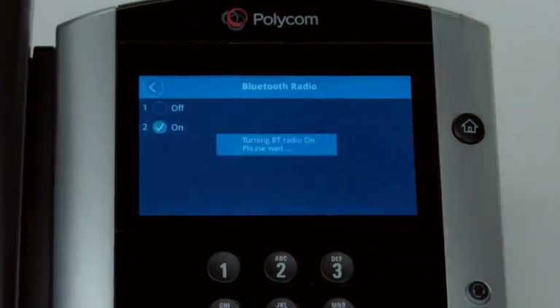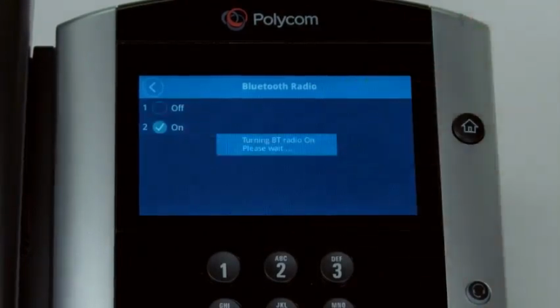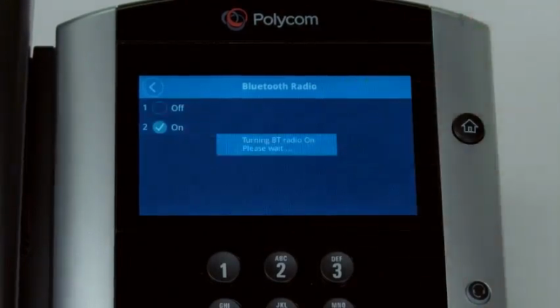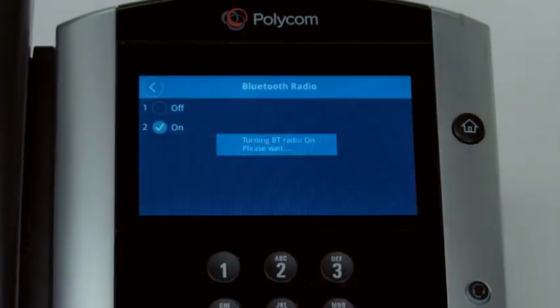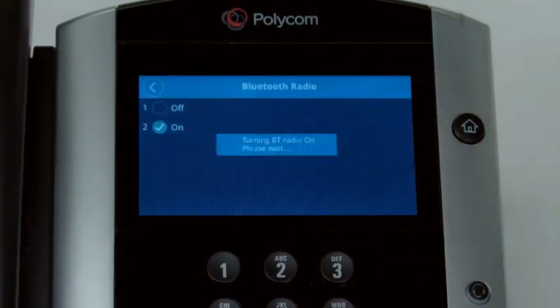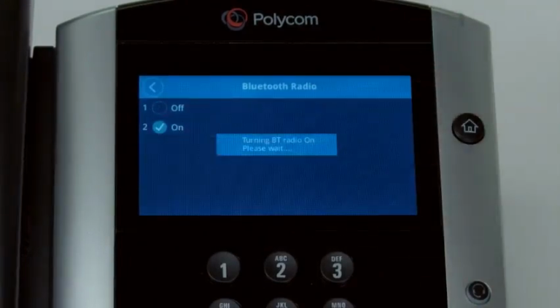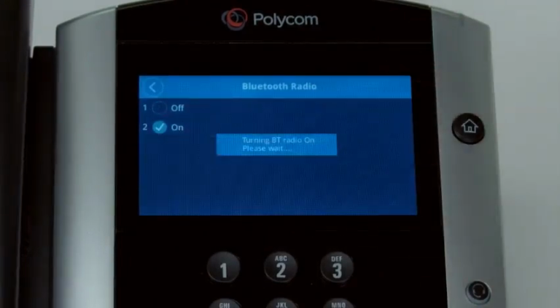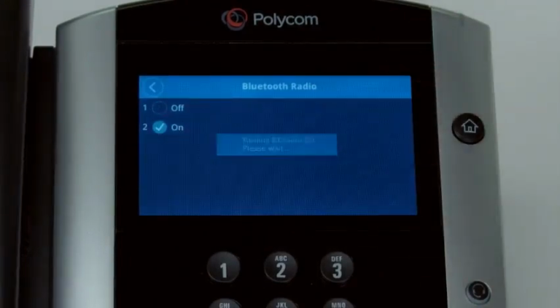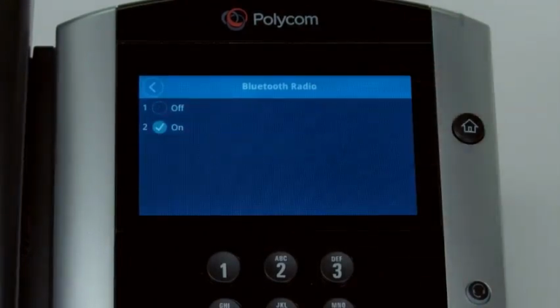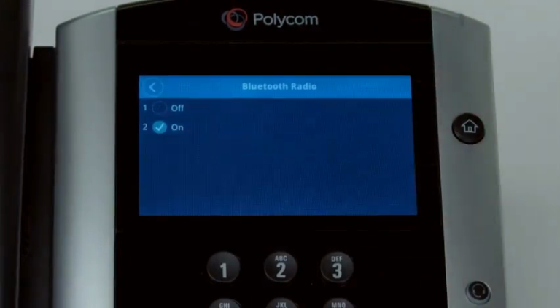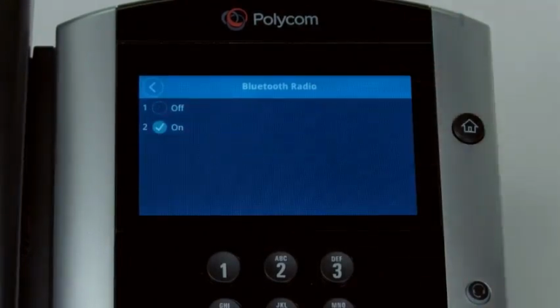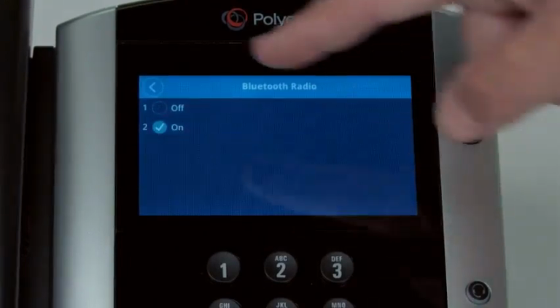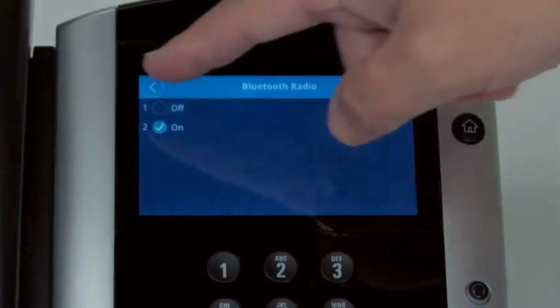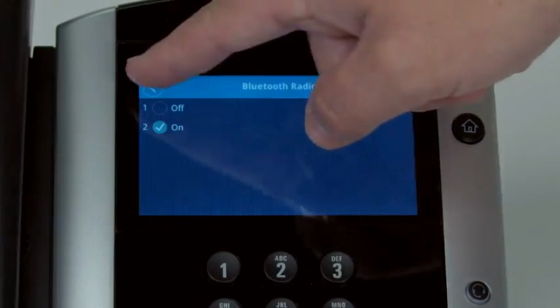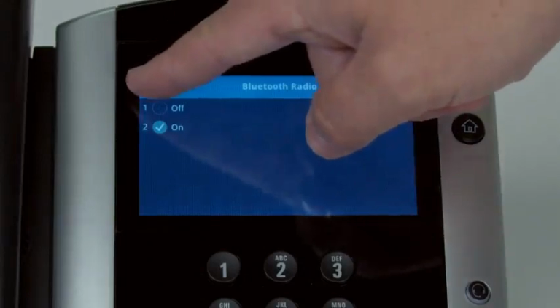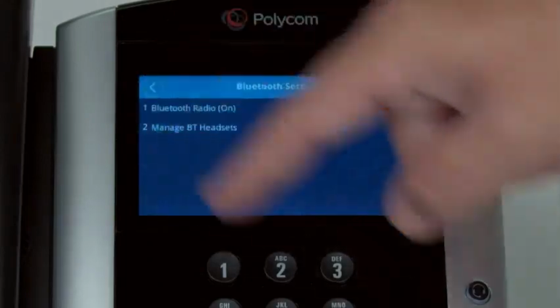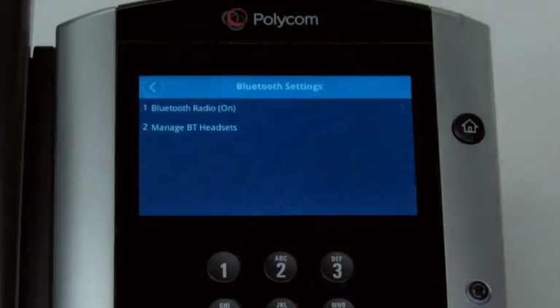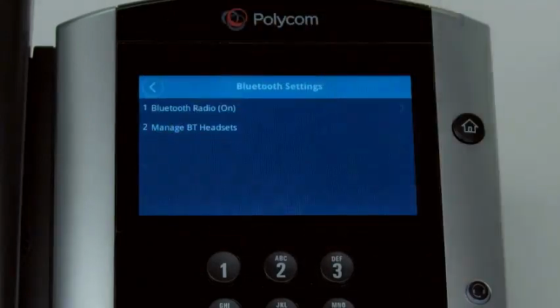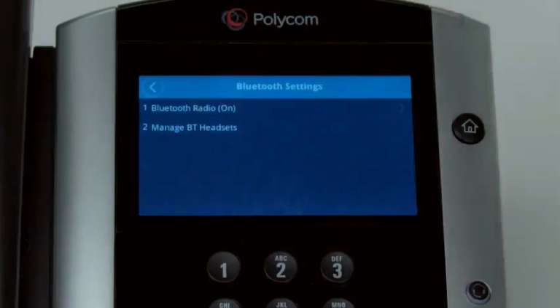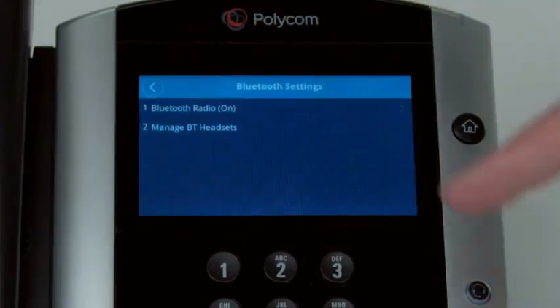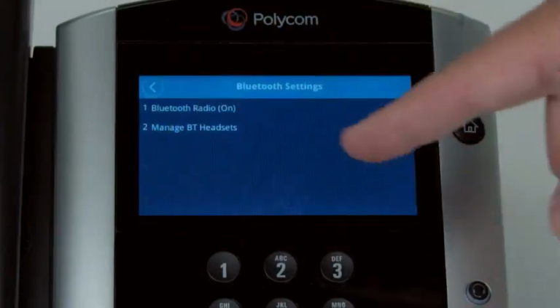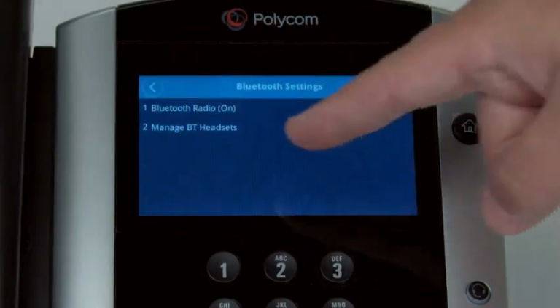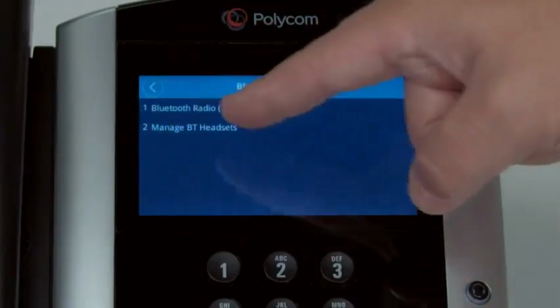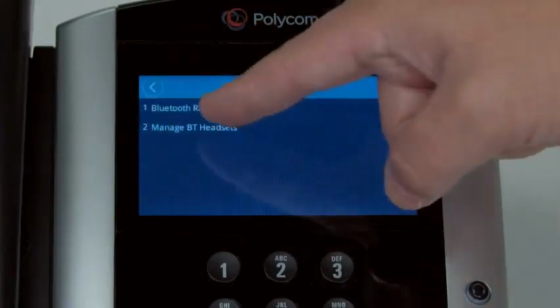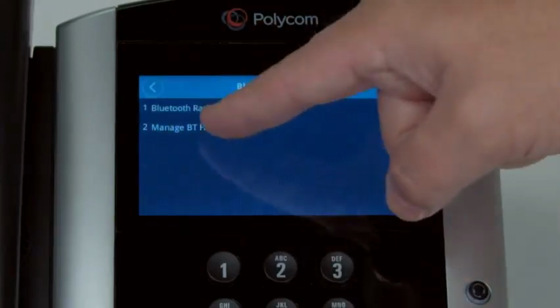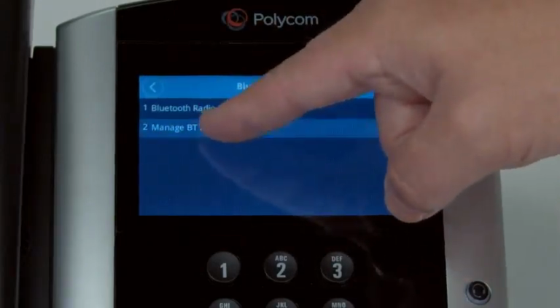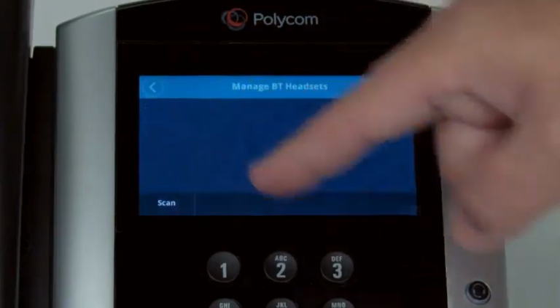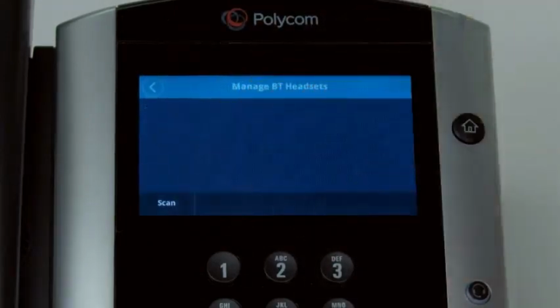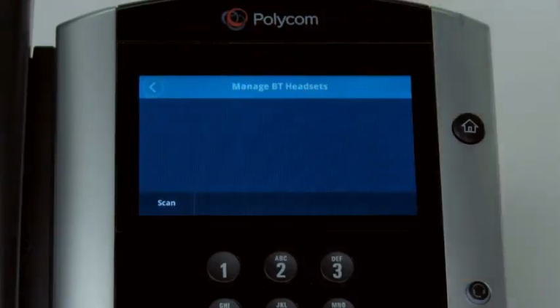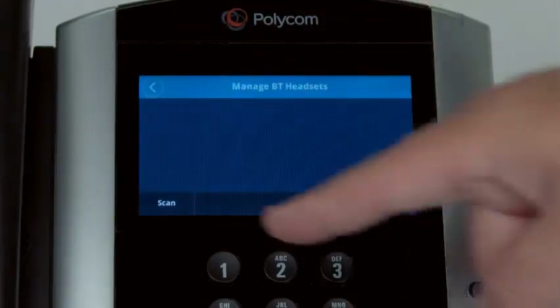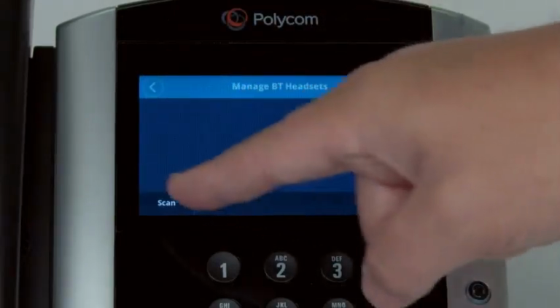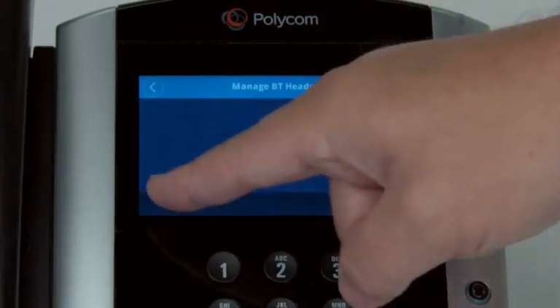Once the Bluetooth radio is turned on, press the back arrow. Select Manage Bluetooth Headsets. Select Scan.